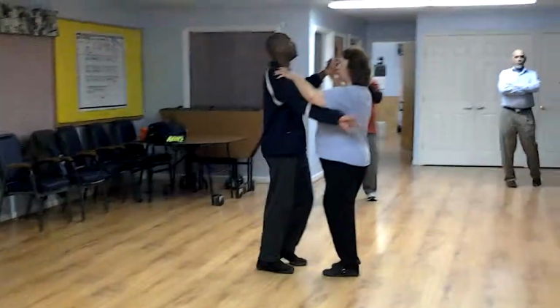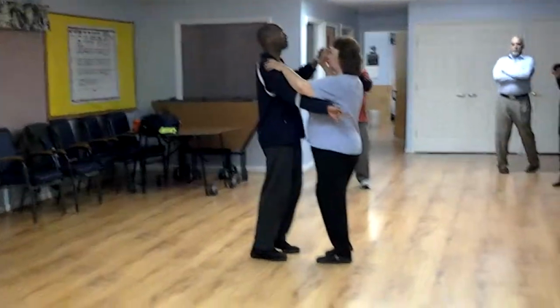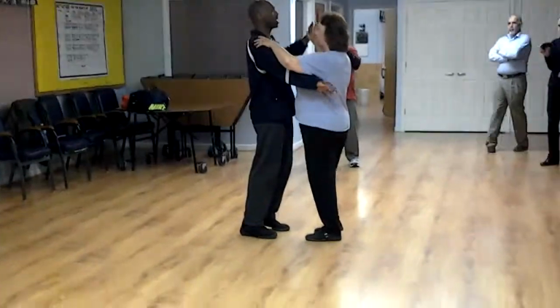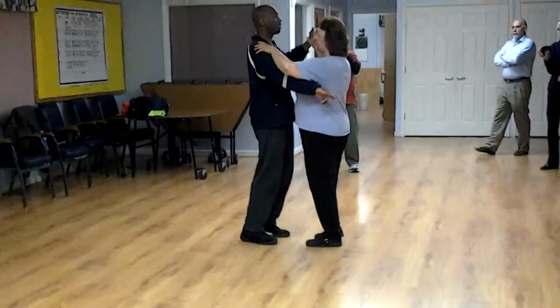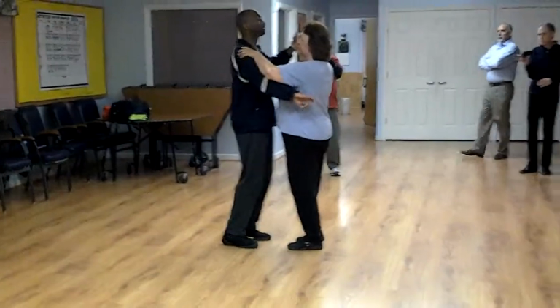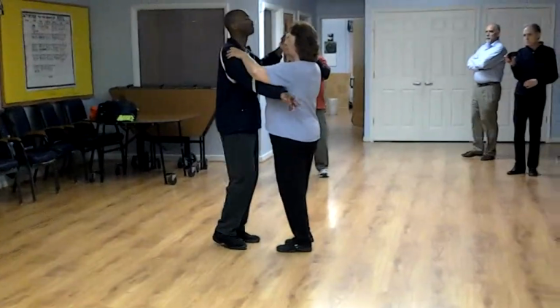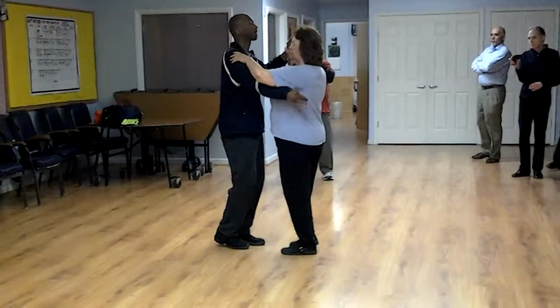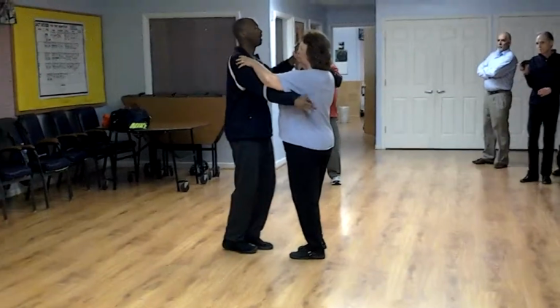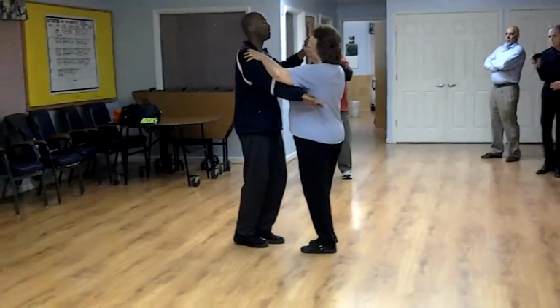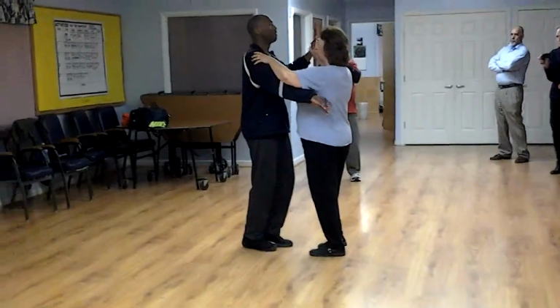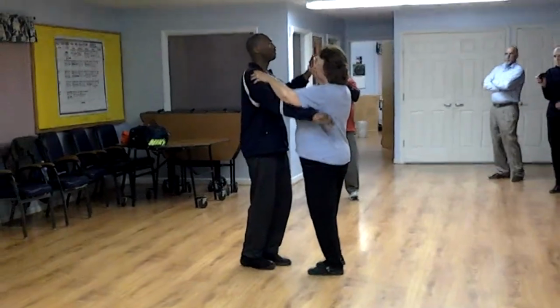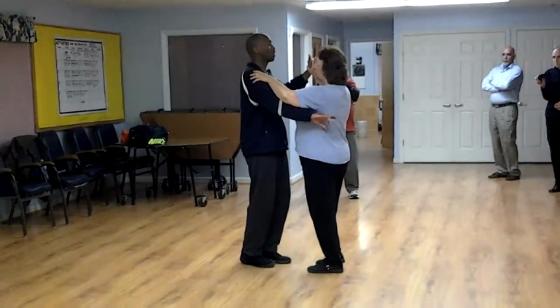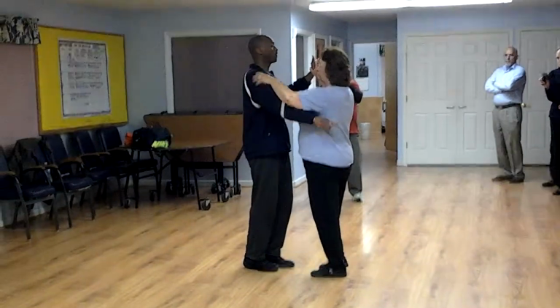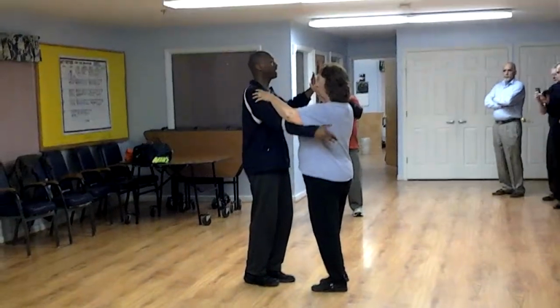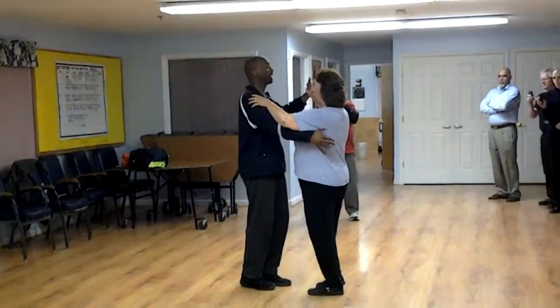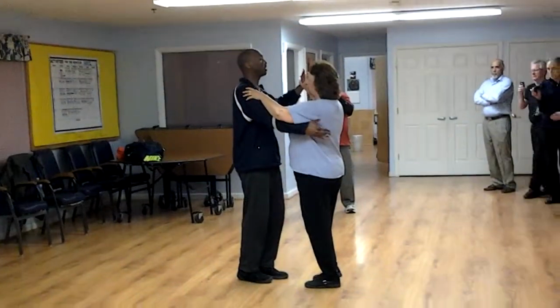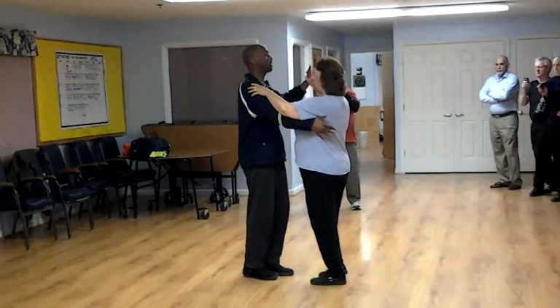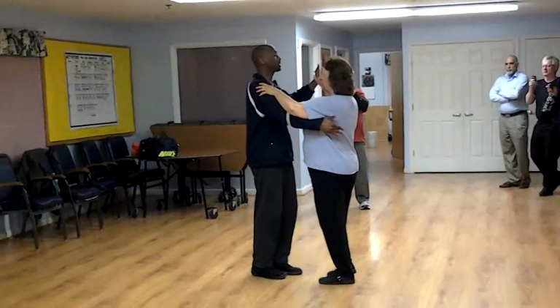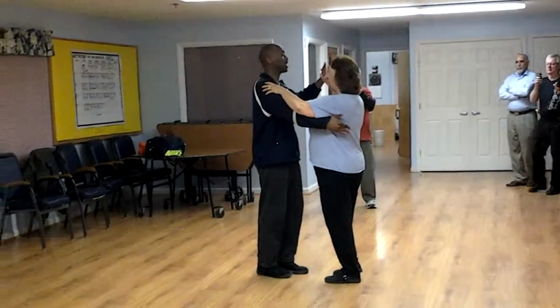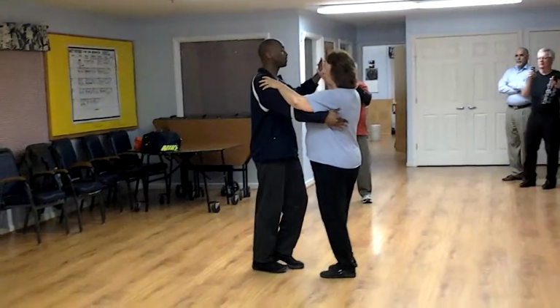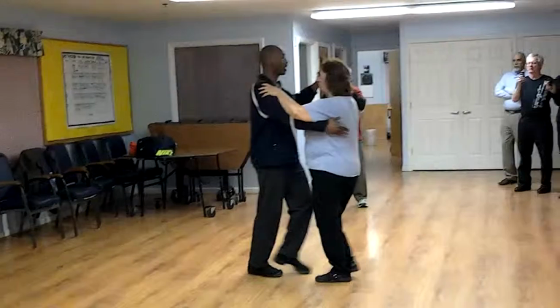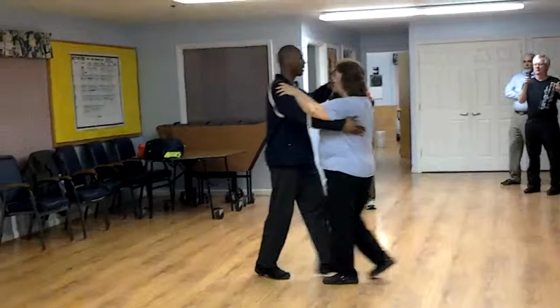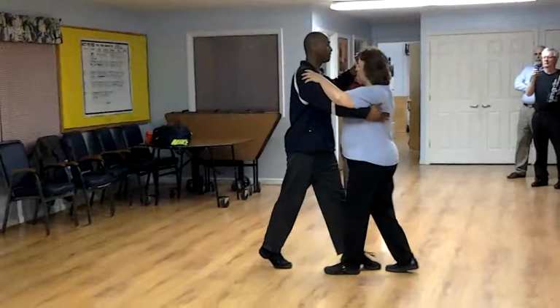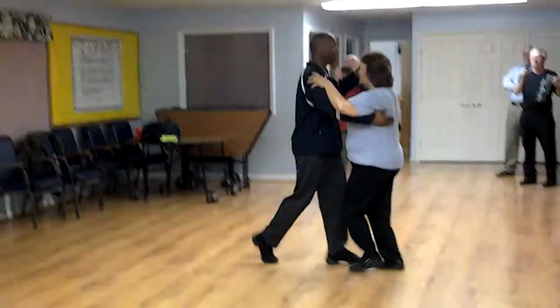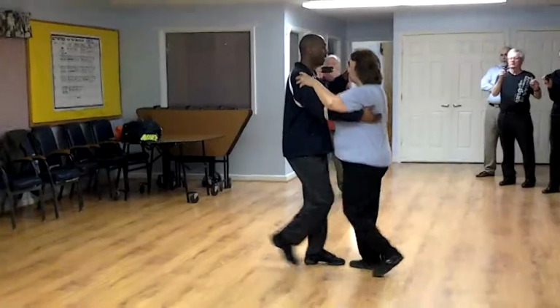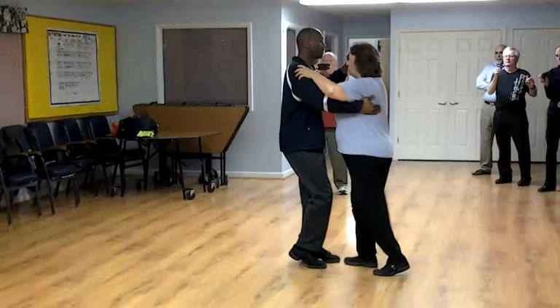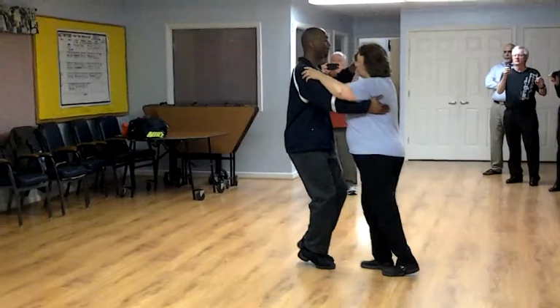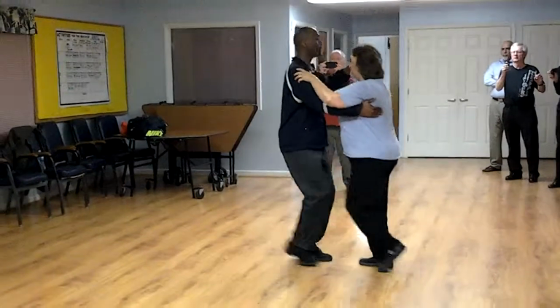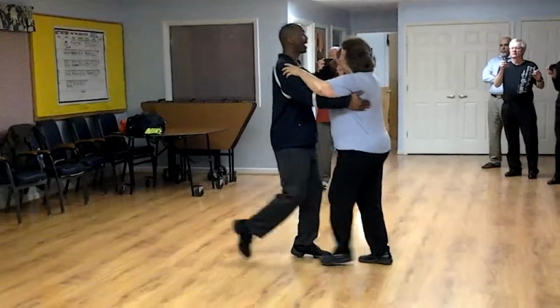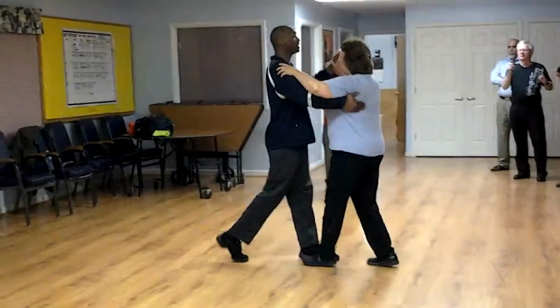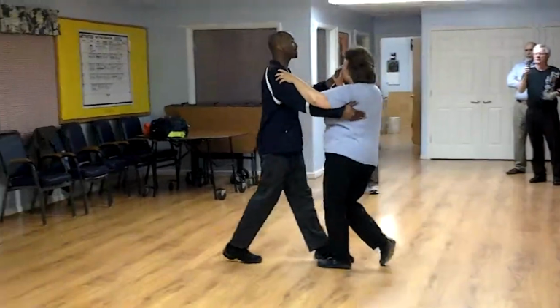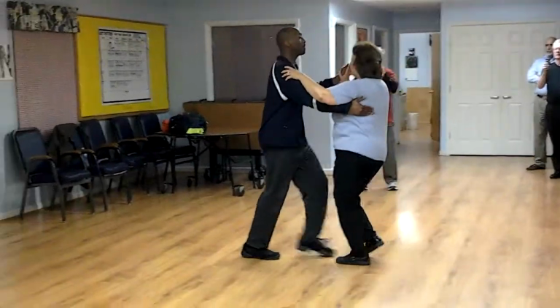Some bonus. Starting from the beginning. Basic step. Bump, bump, bump. Balance step.